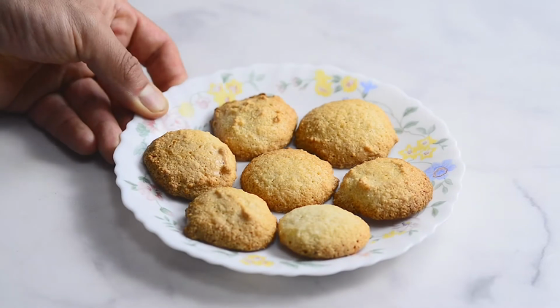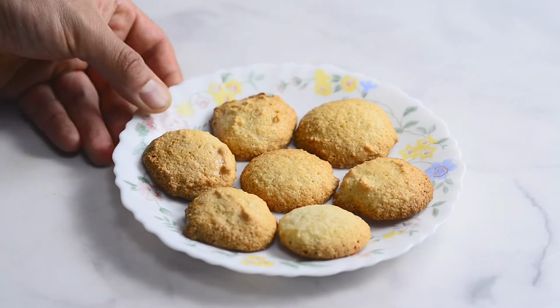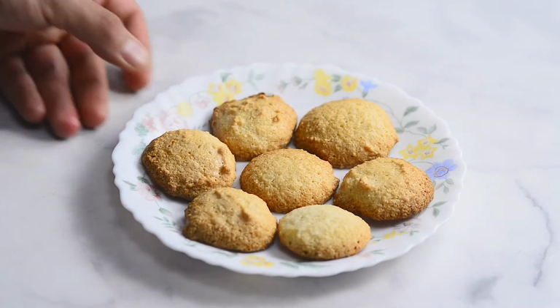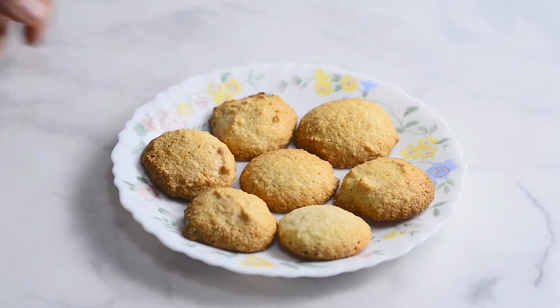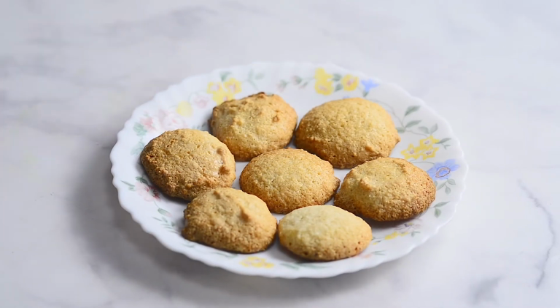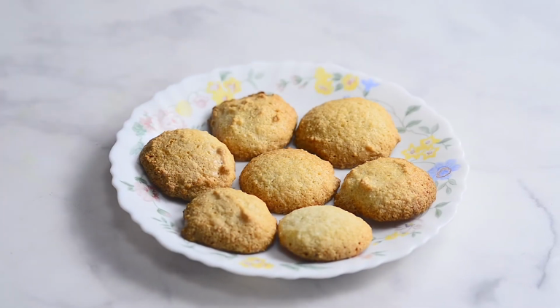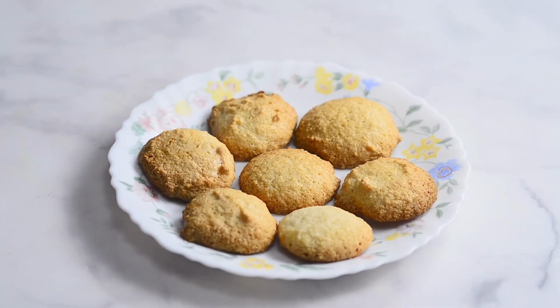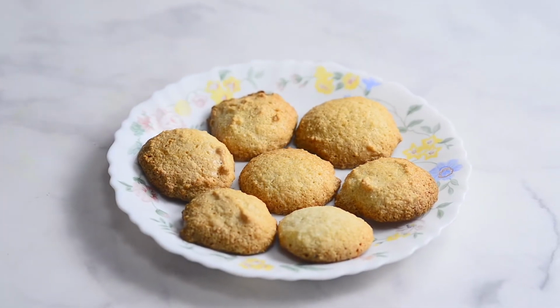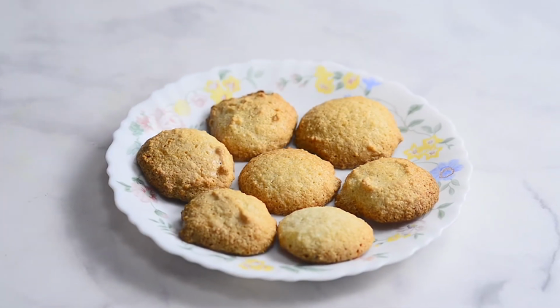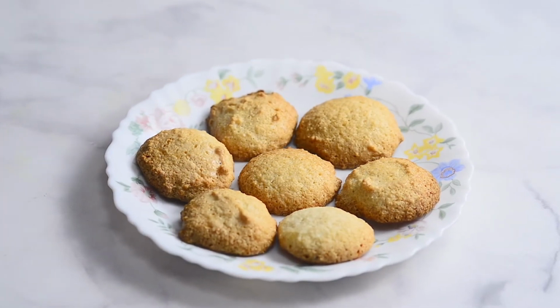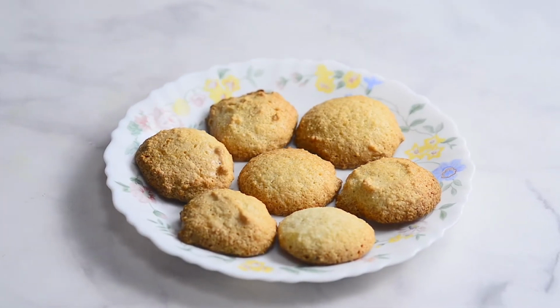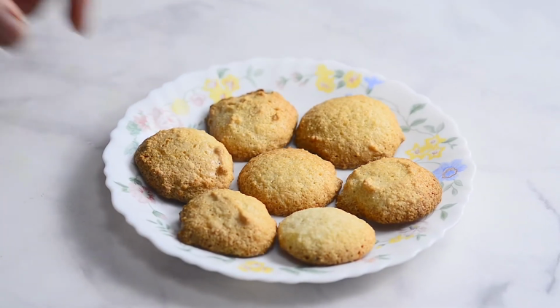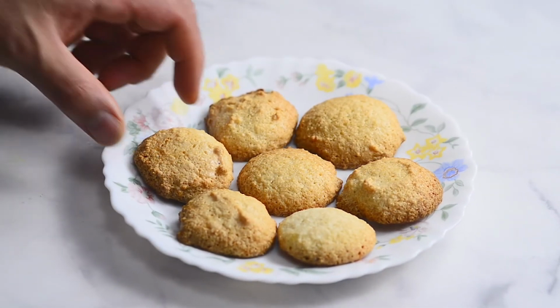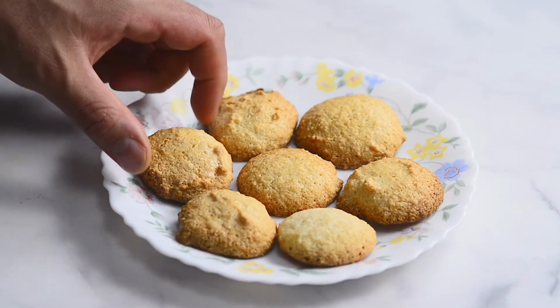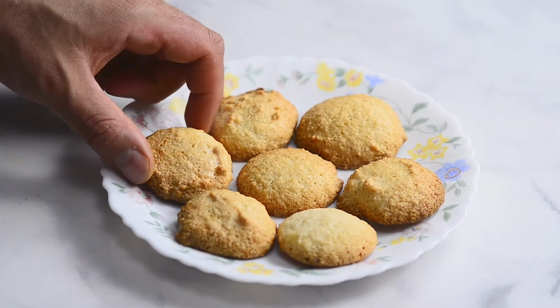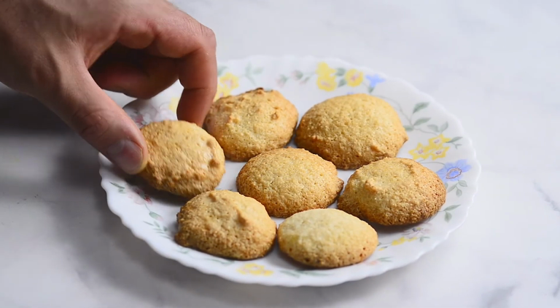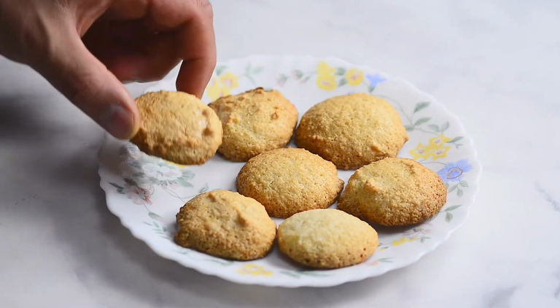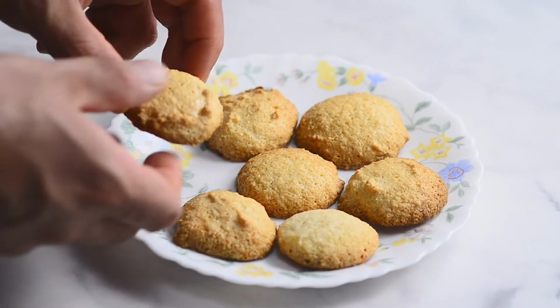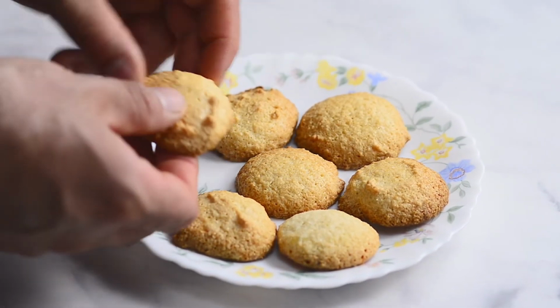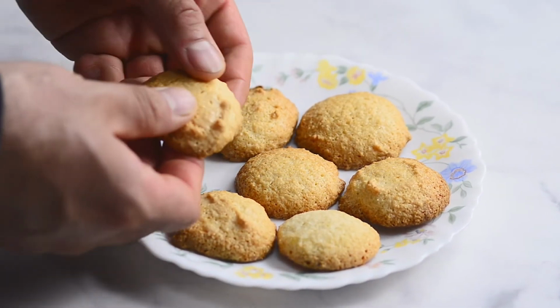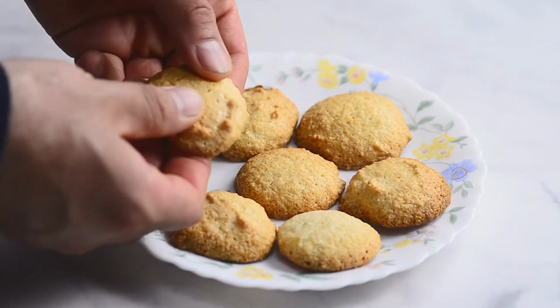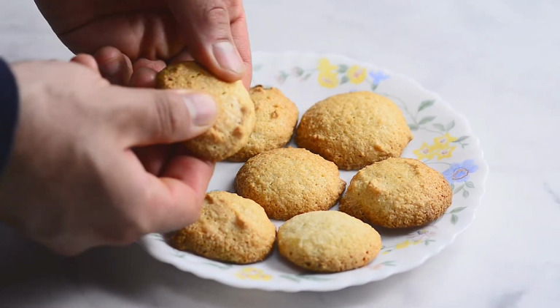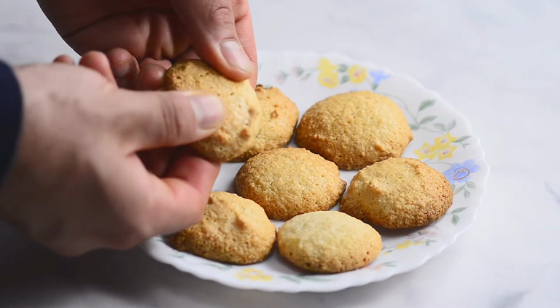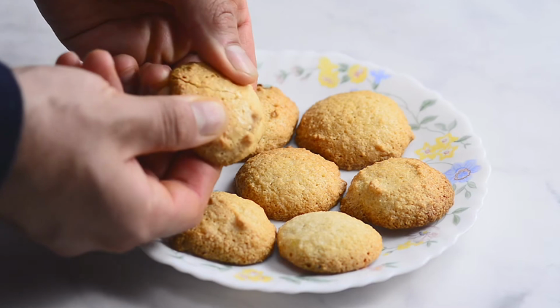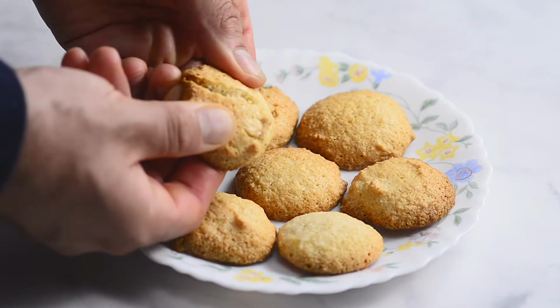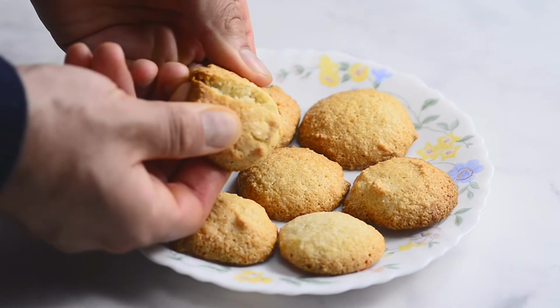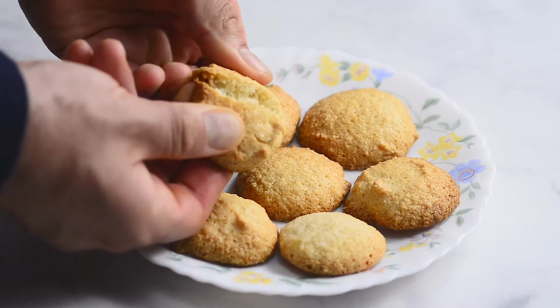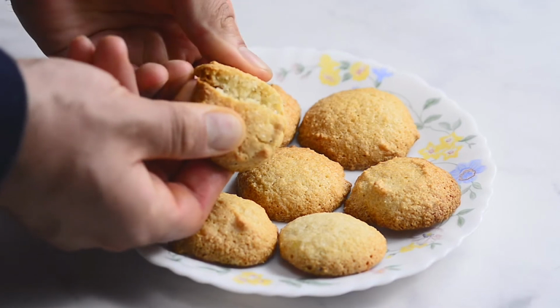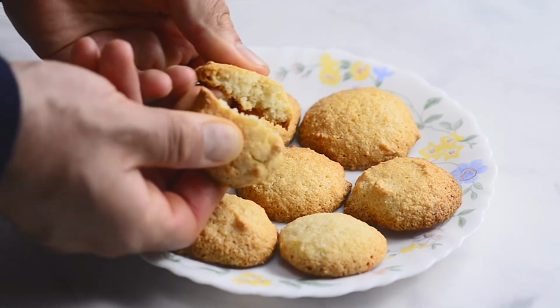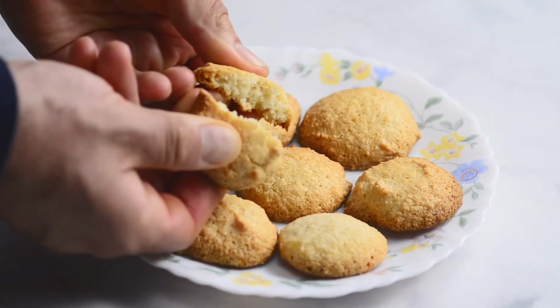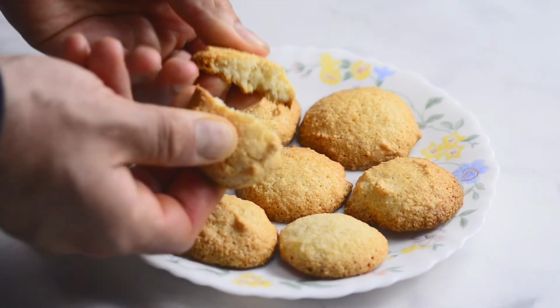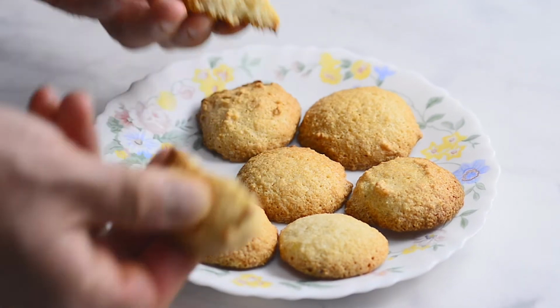Amaretti are almond flavored Italian cookies. They're crisp on the outside and chewy on the inside.